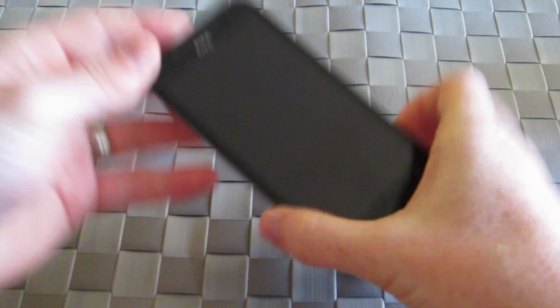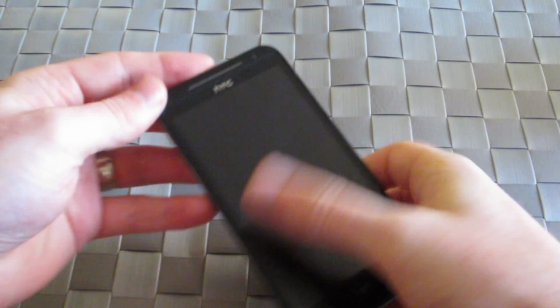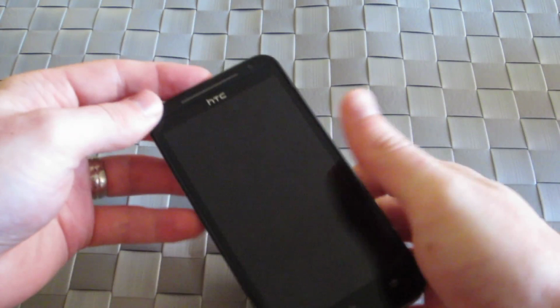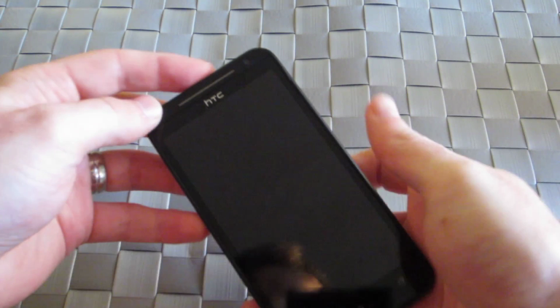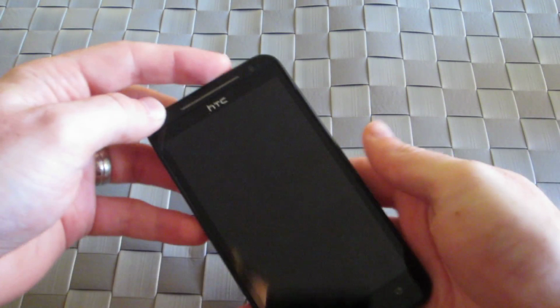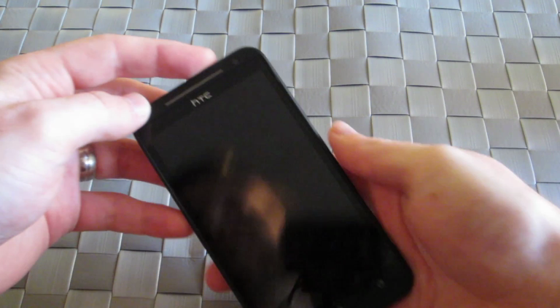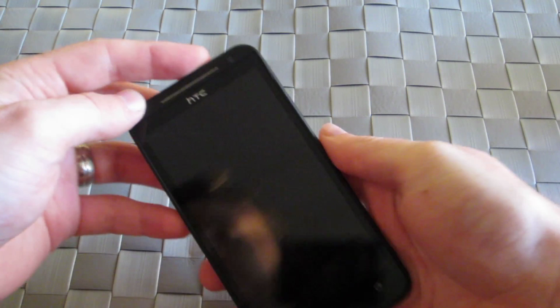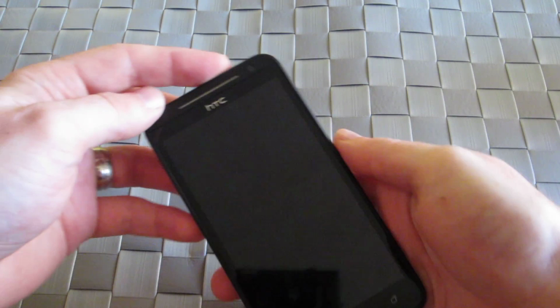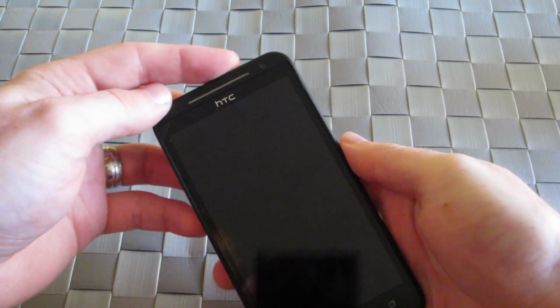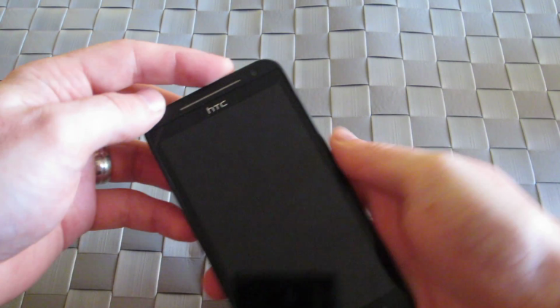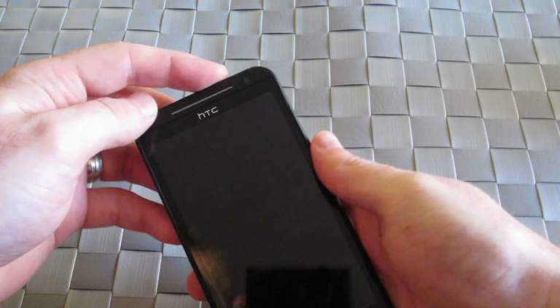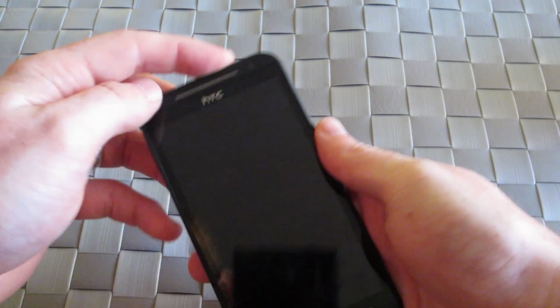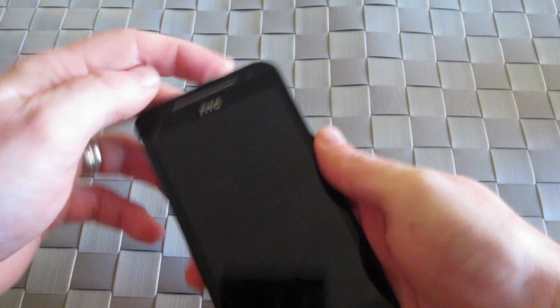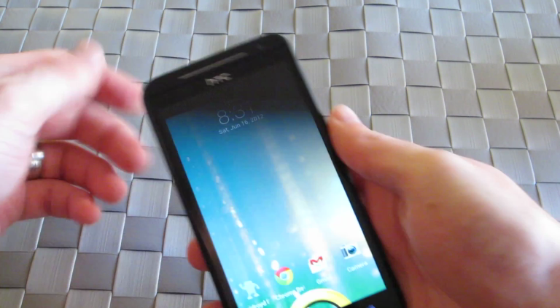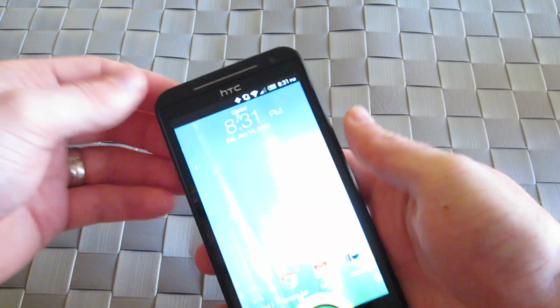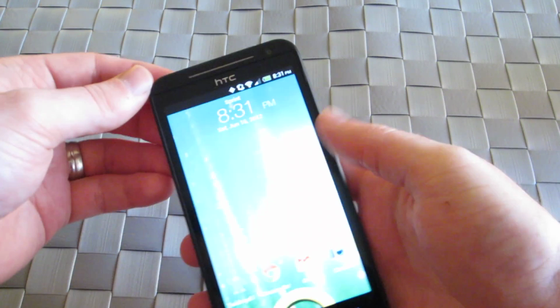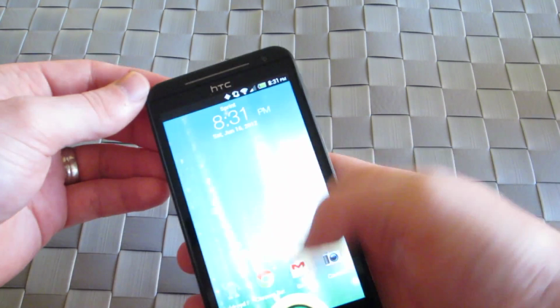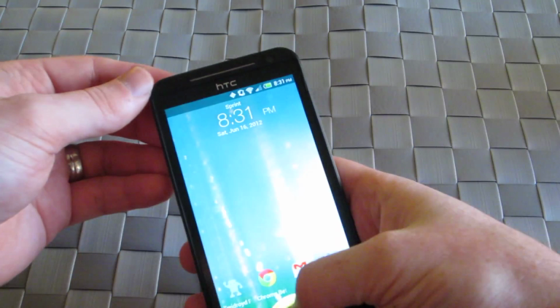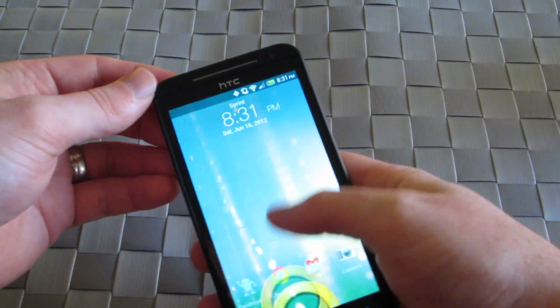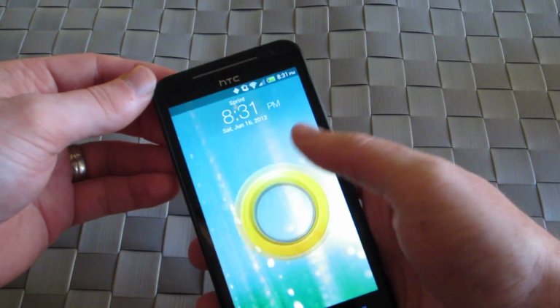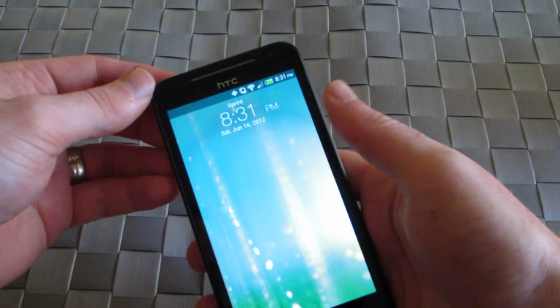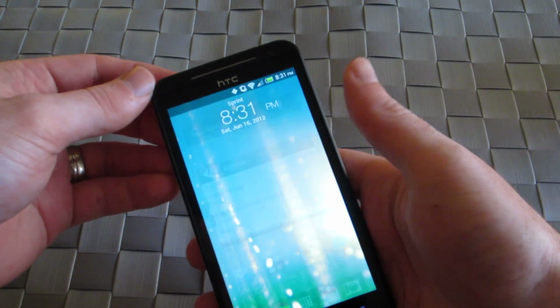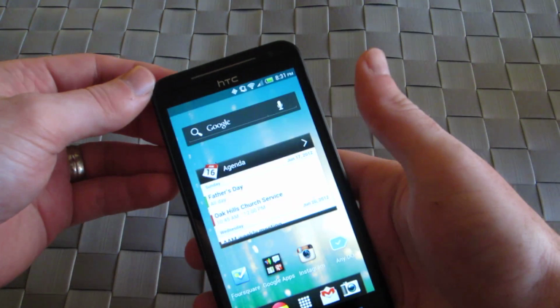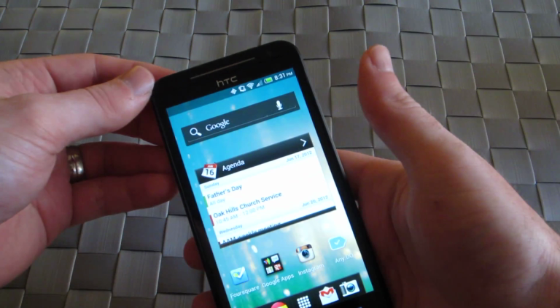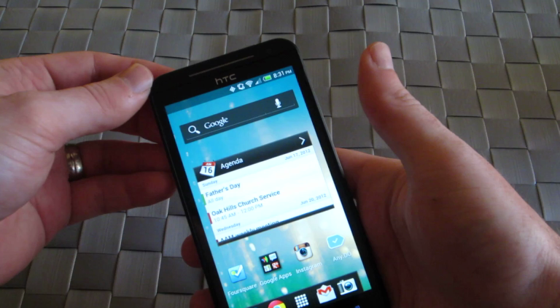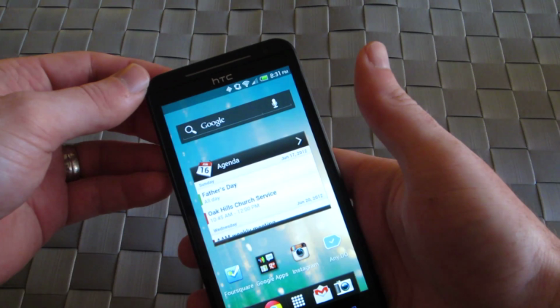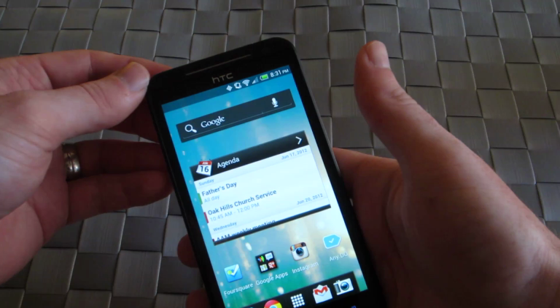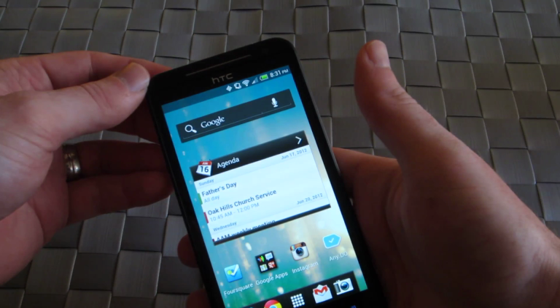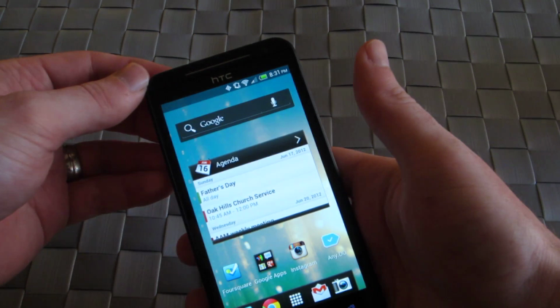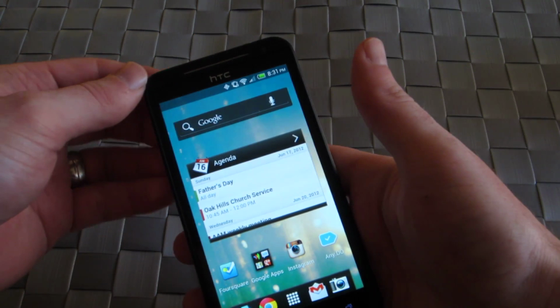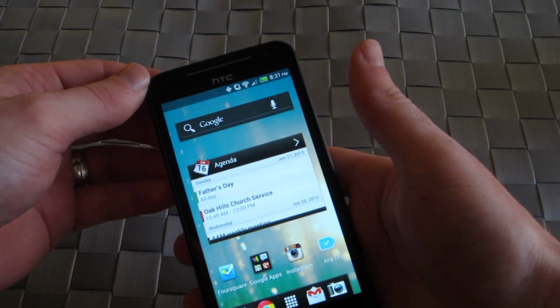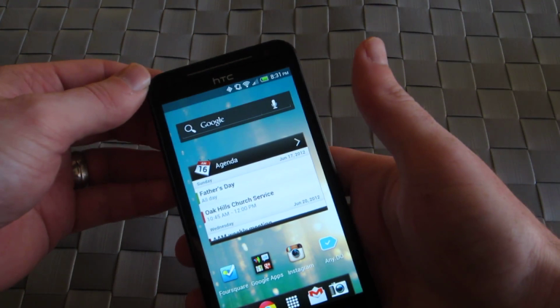Hey guys, this is Nick from HTC Source. We're taking a look at the HTC Evo 4G LTE from Sprint.